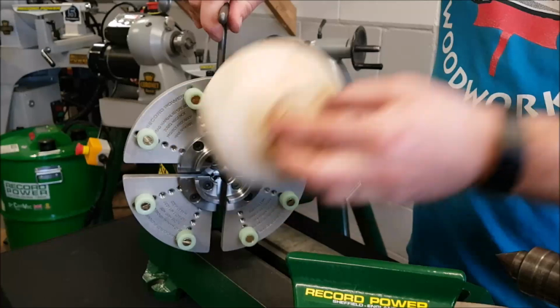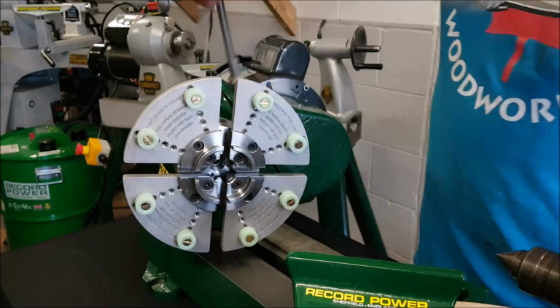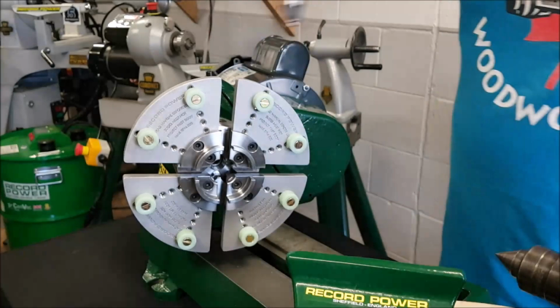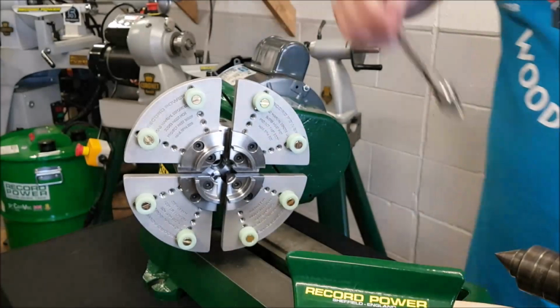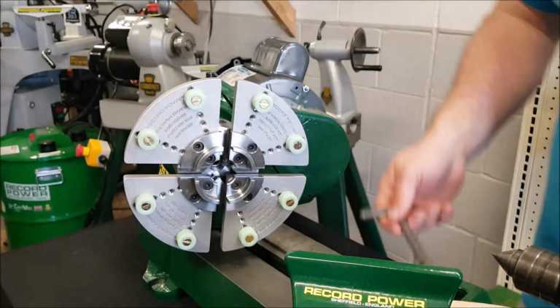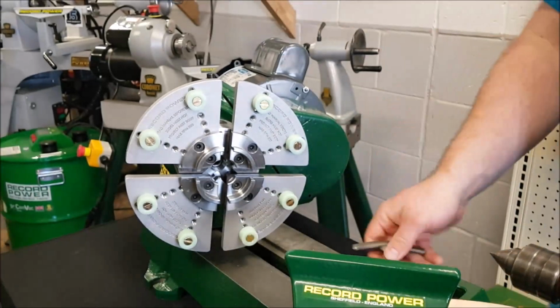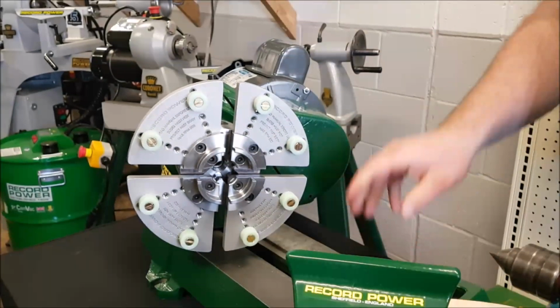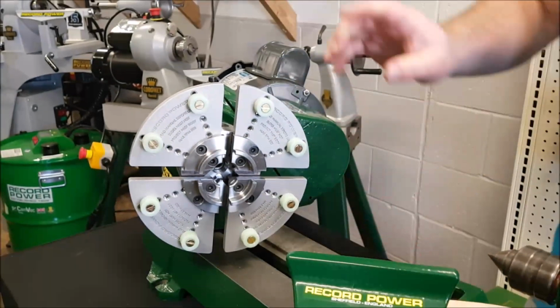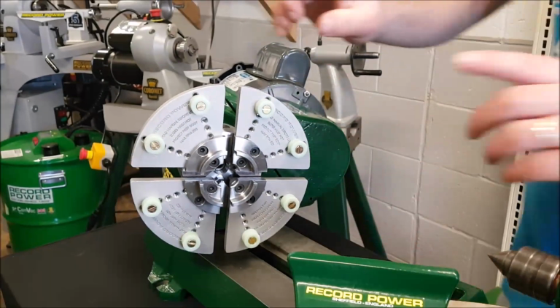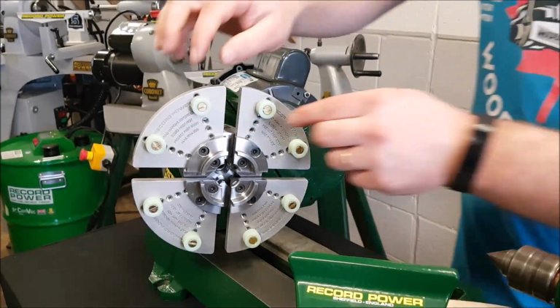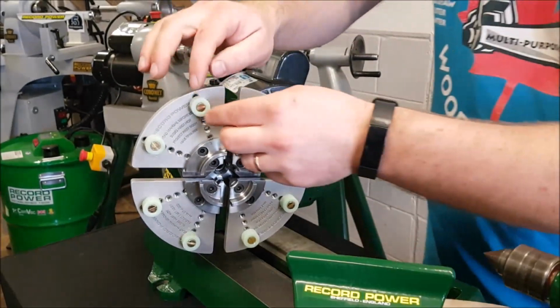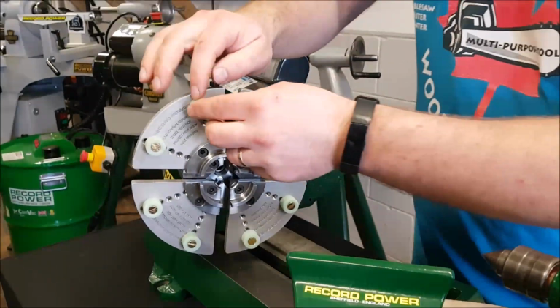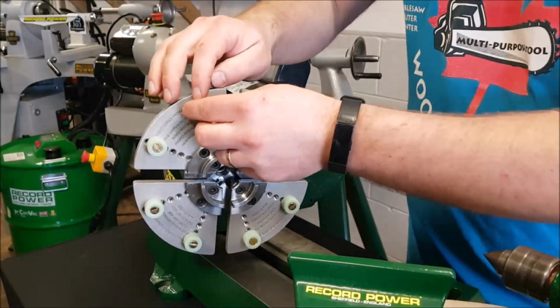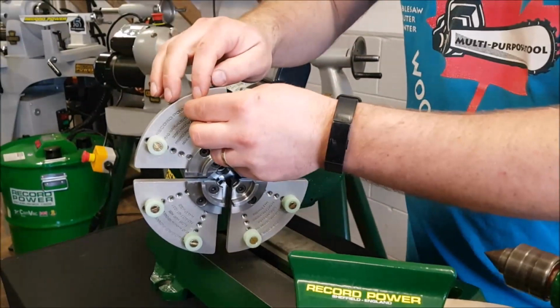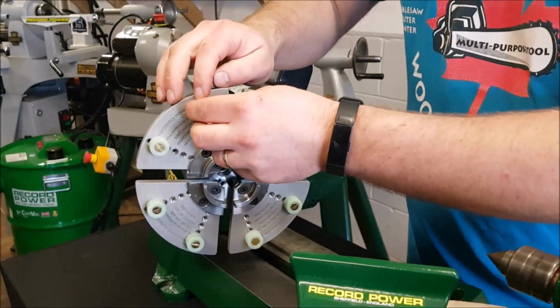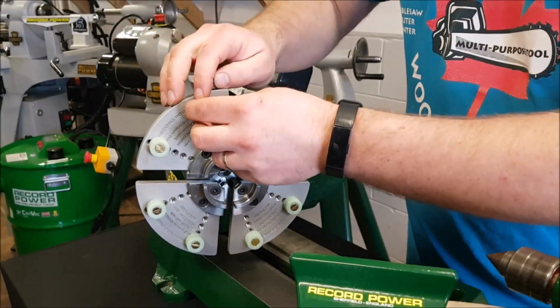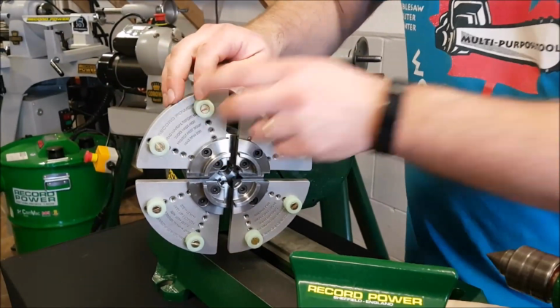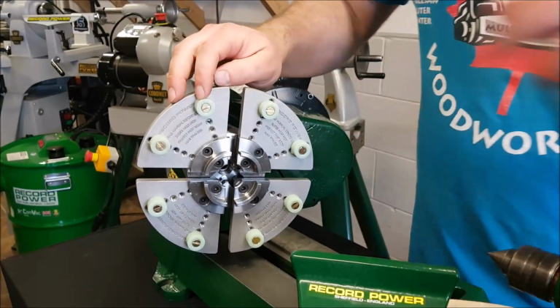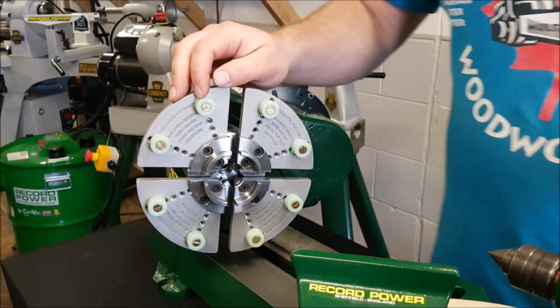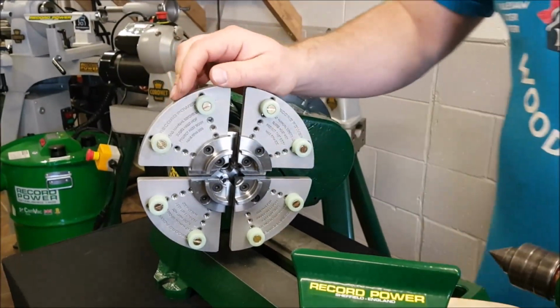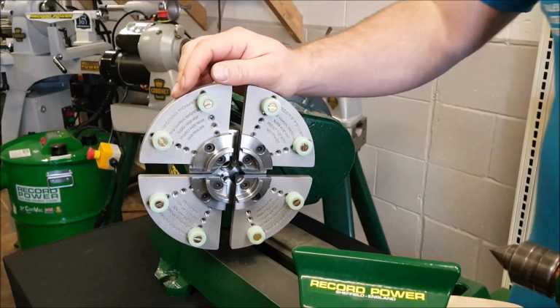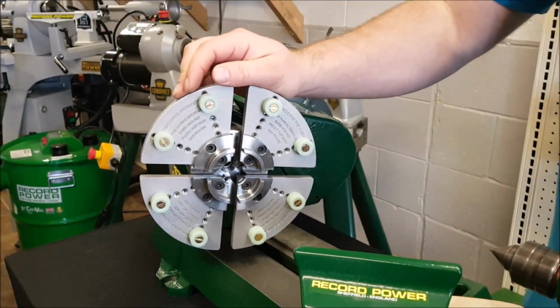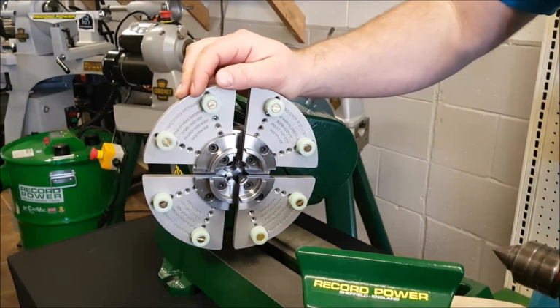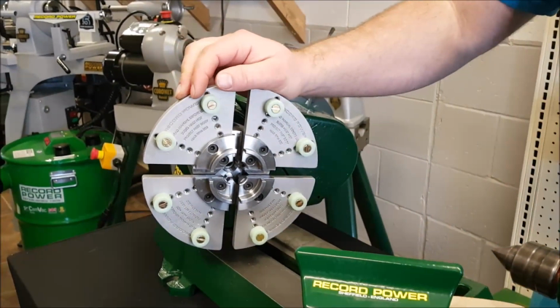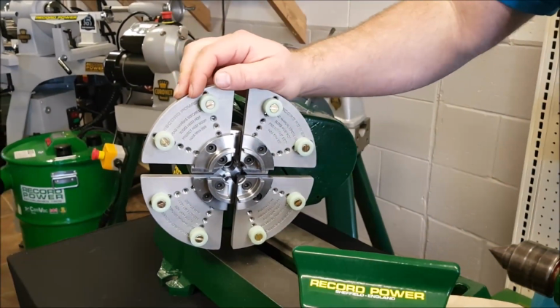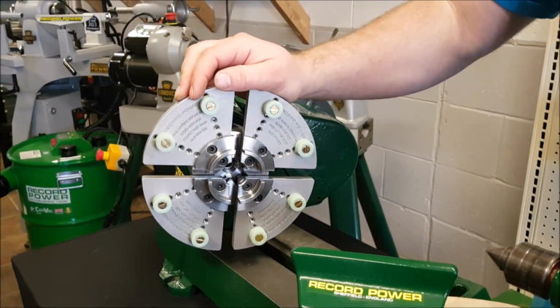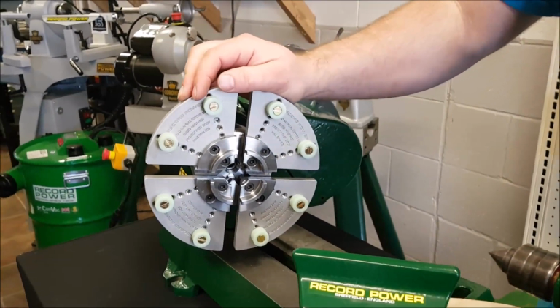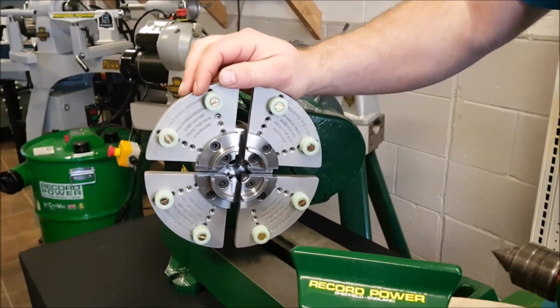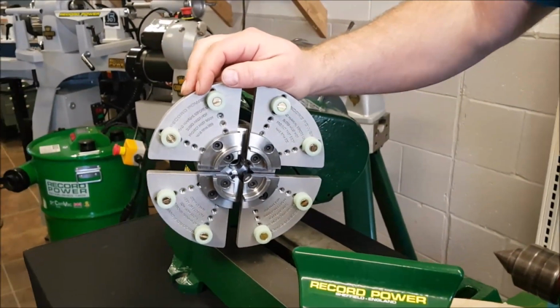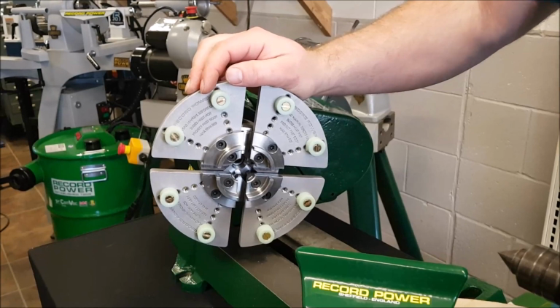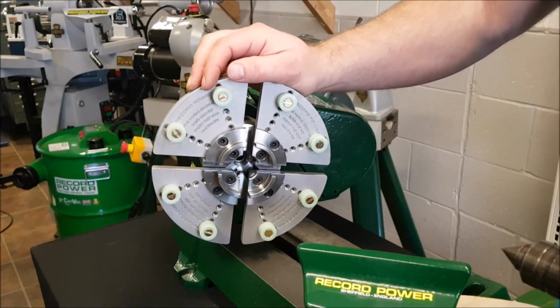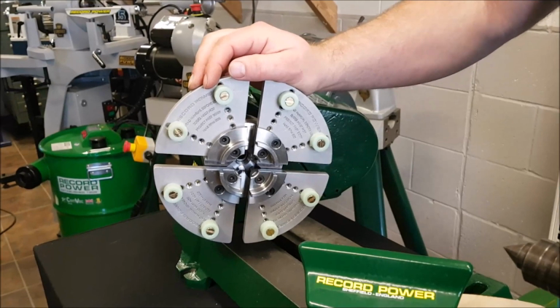Now what I'm going to do is take these round ones out, put the square ones in, and show you what they're all about.